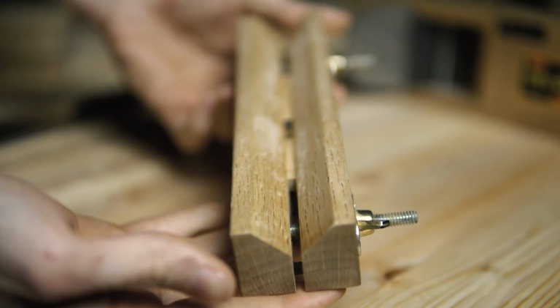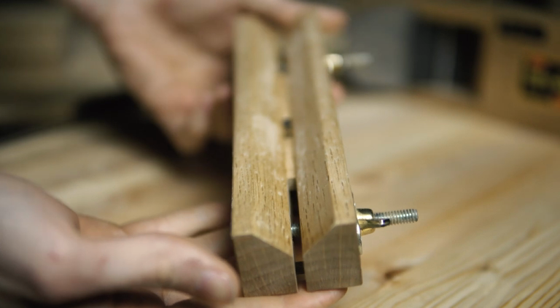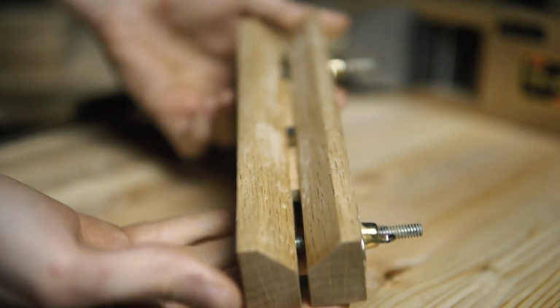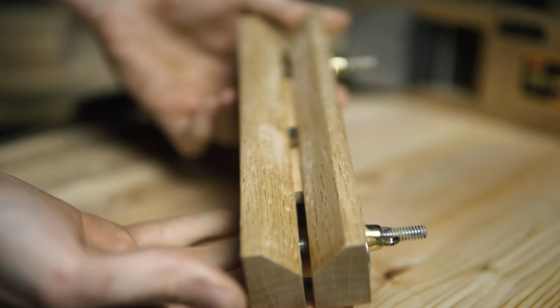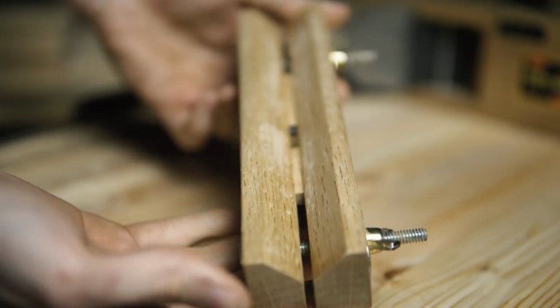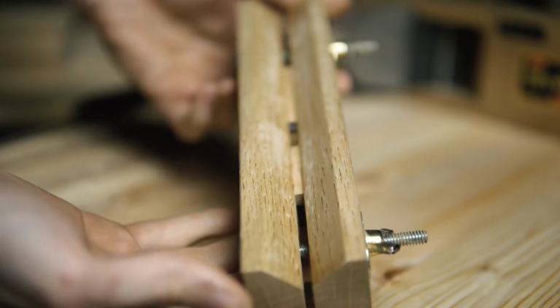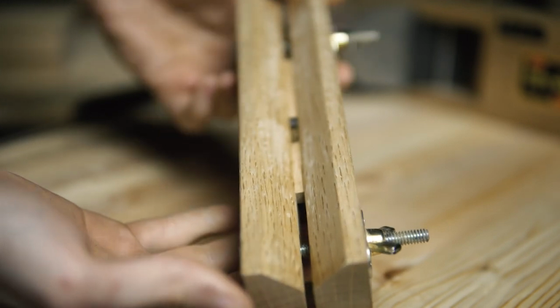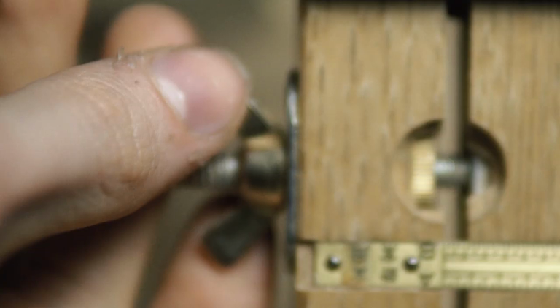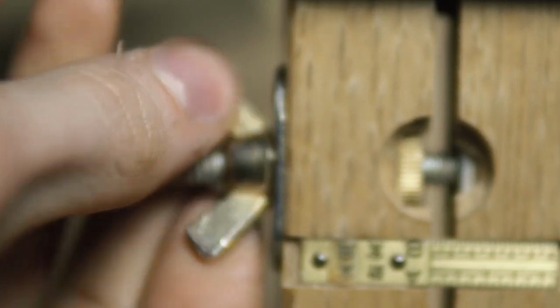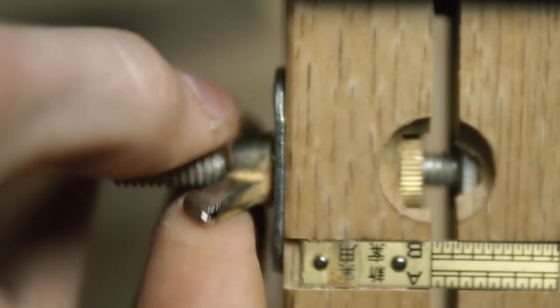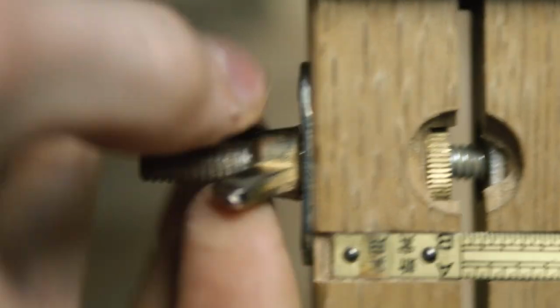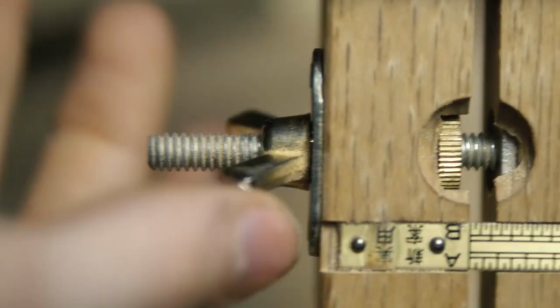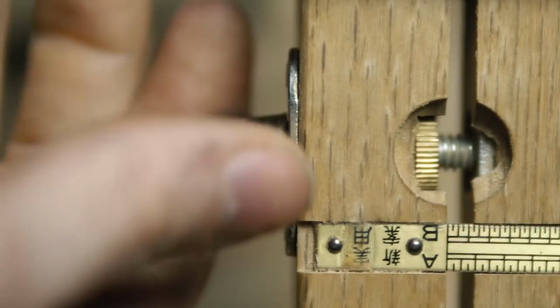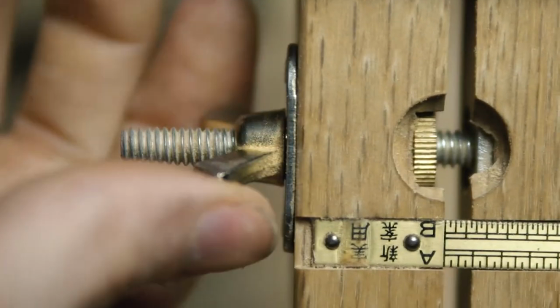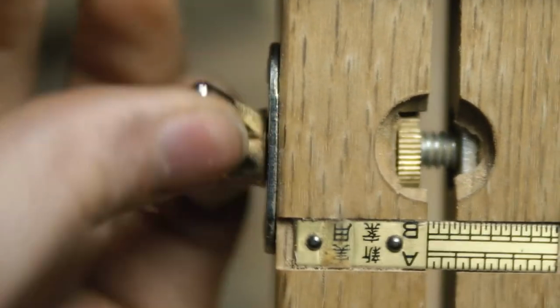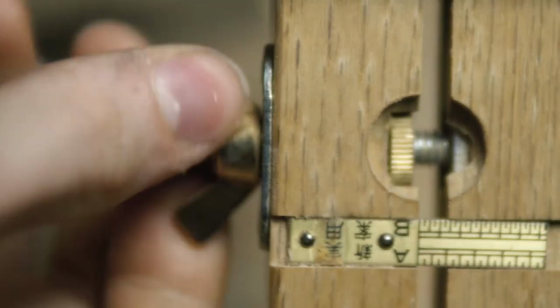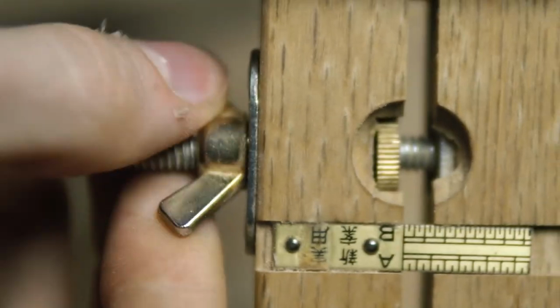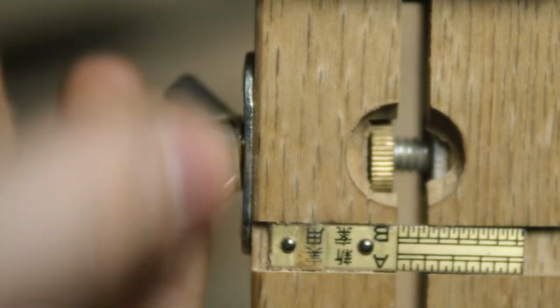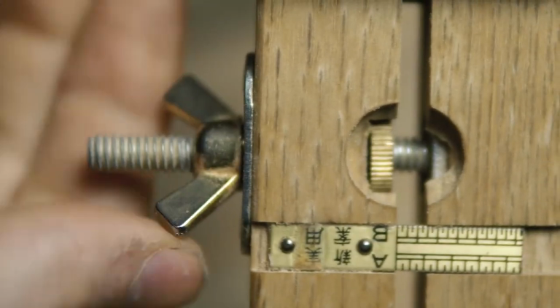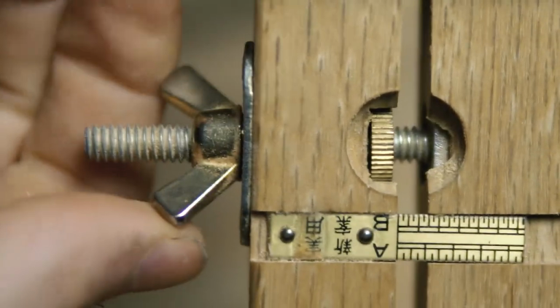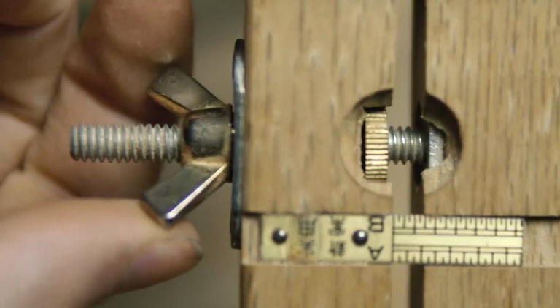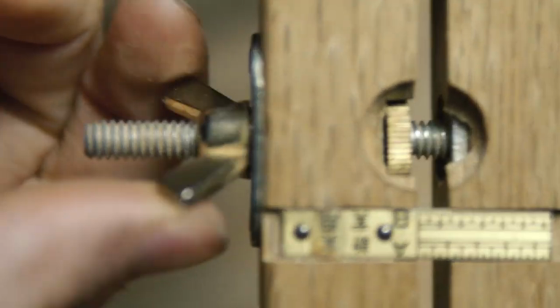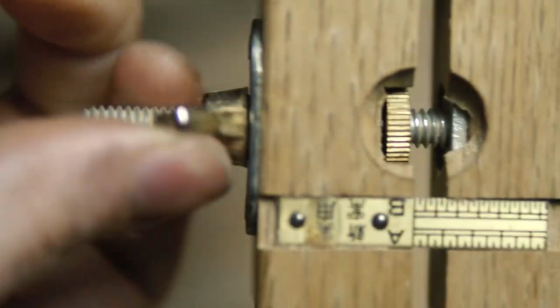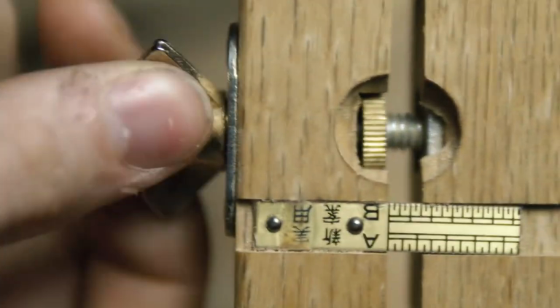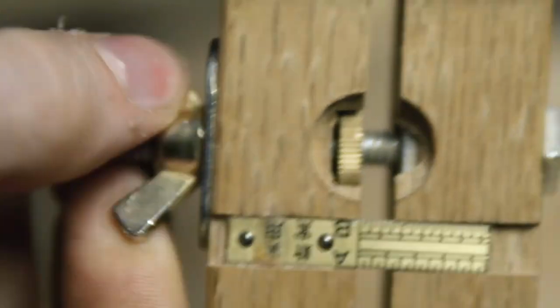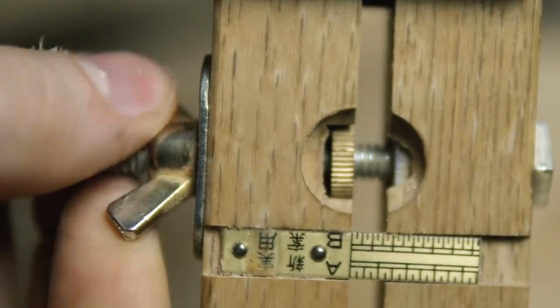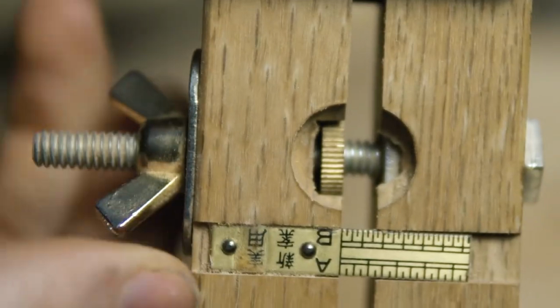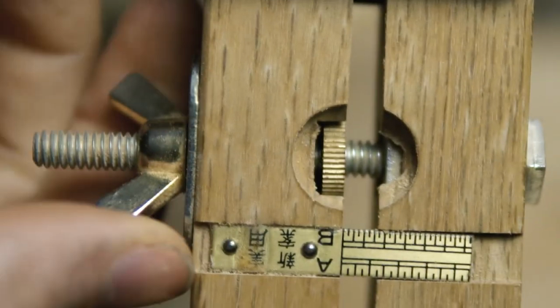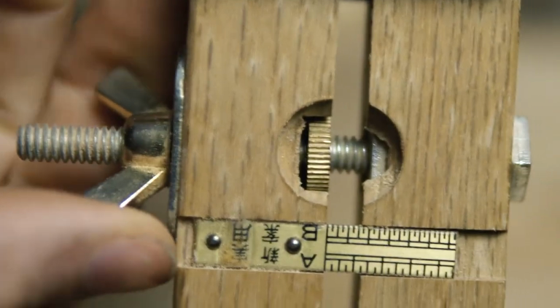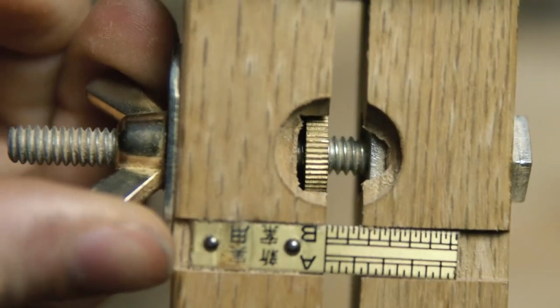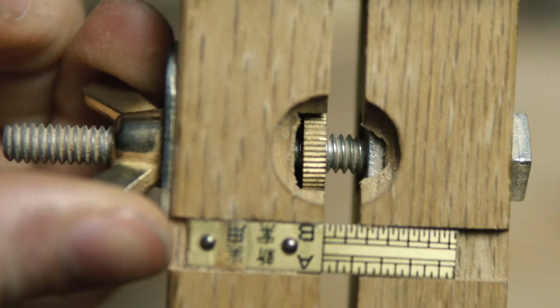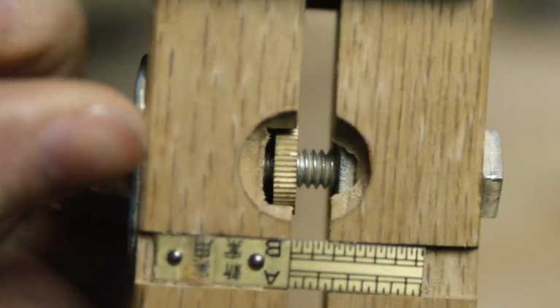The thumb screws on the outside adjust the width of the chamfer. This makes for very fine adjustment.